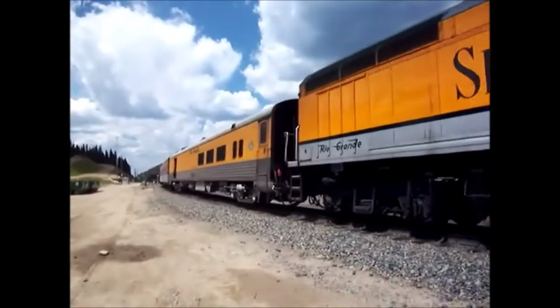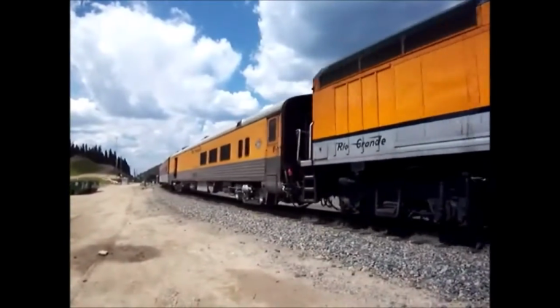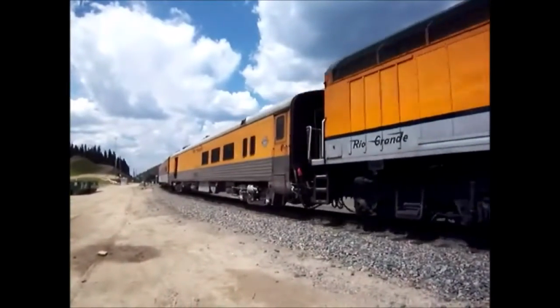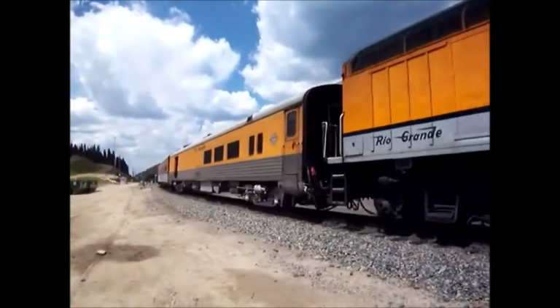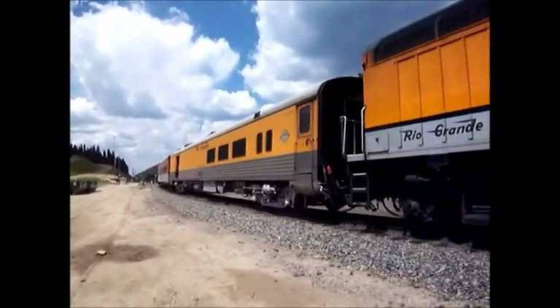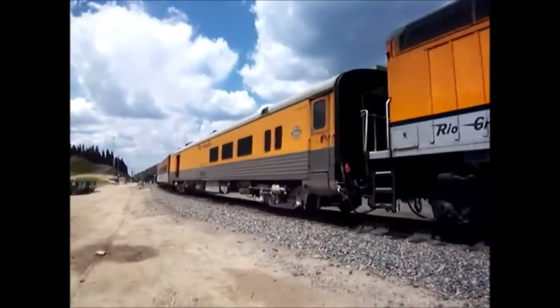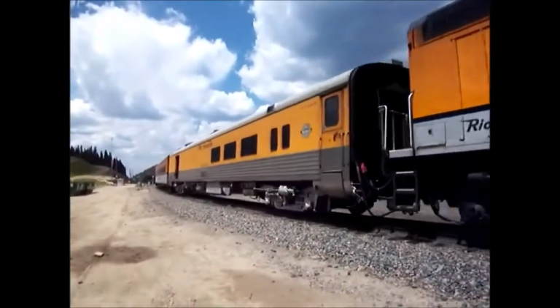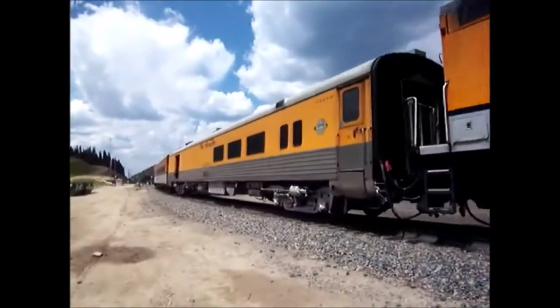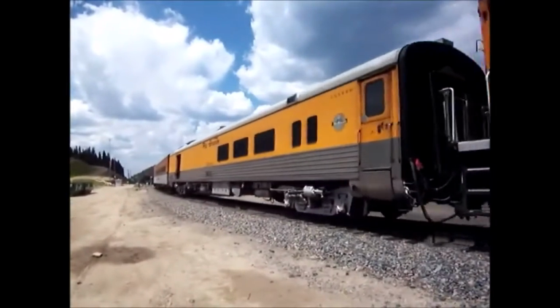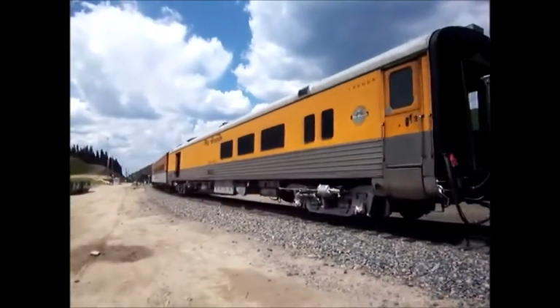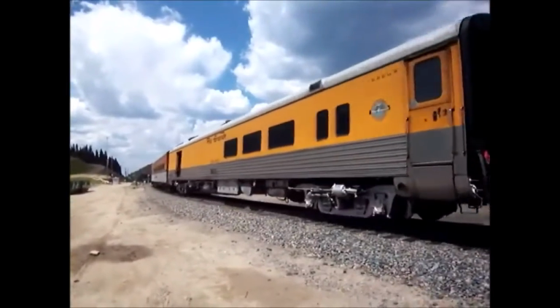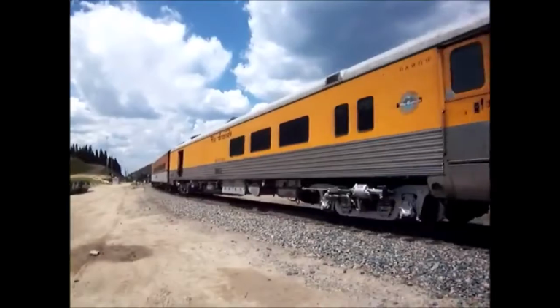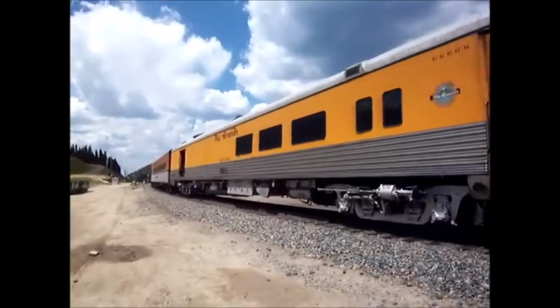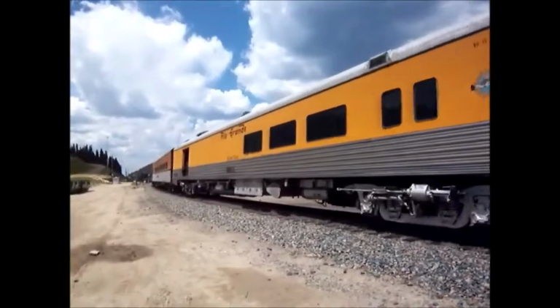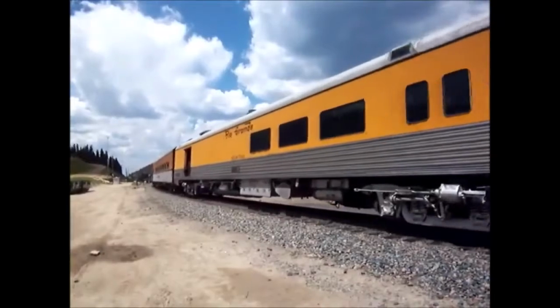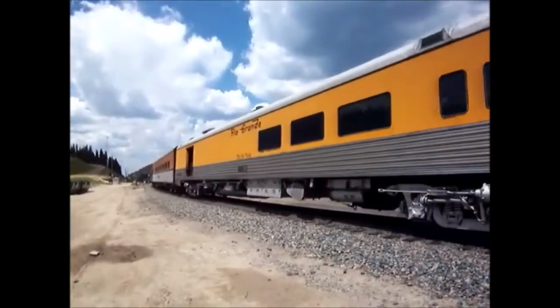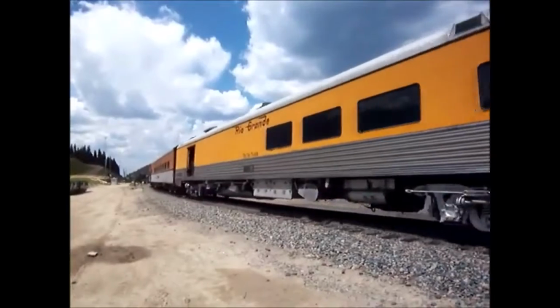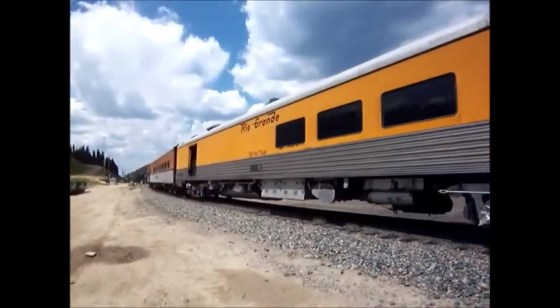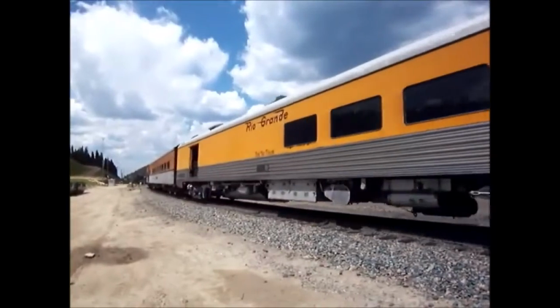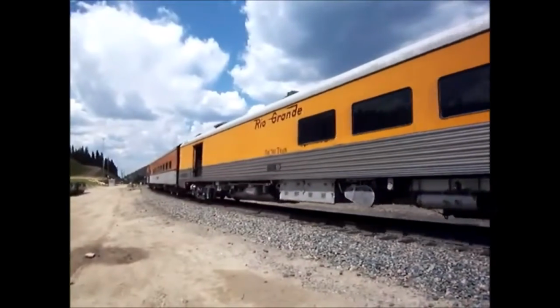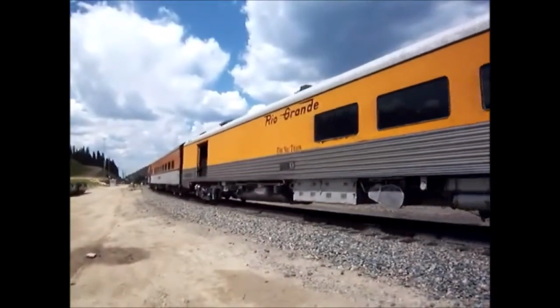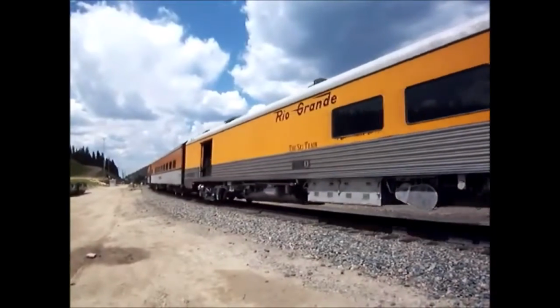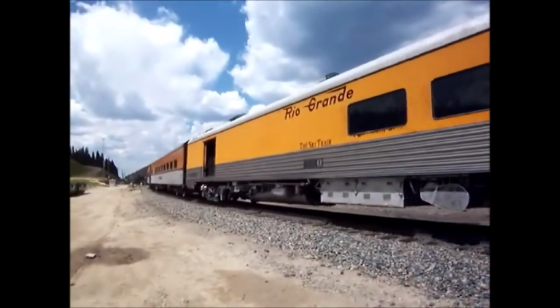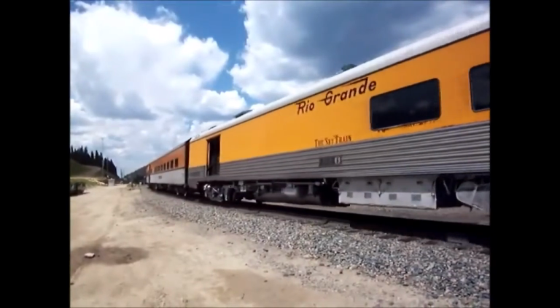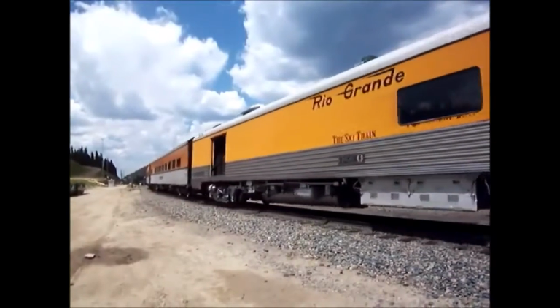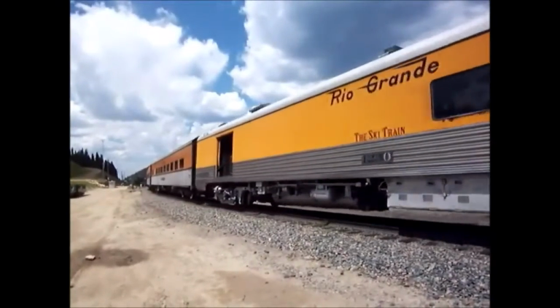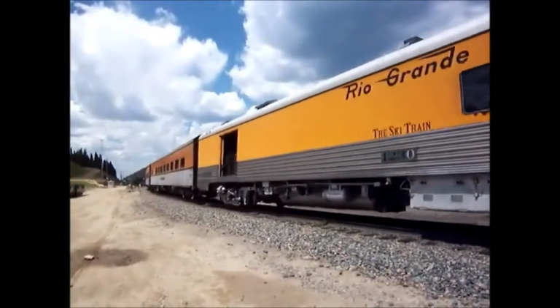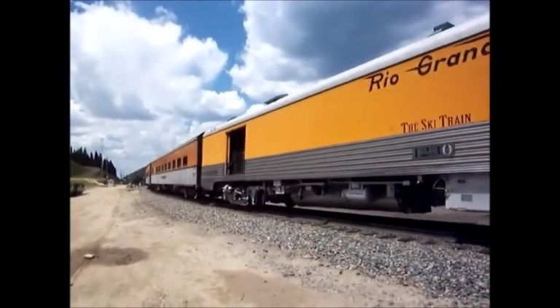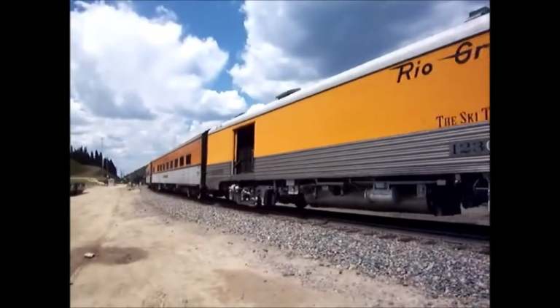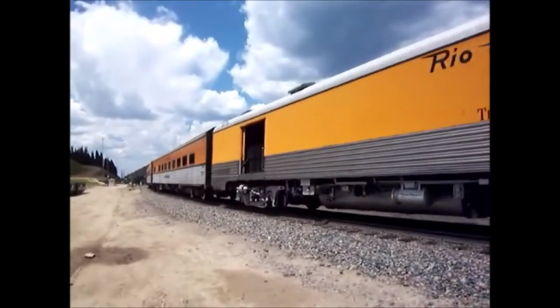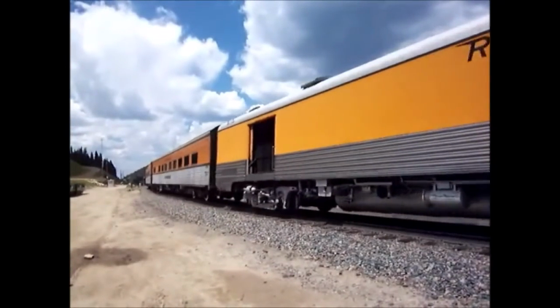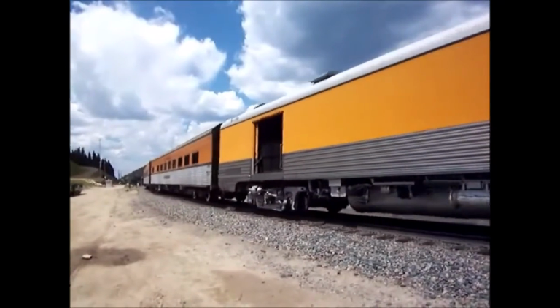Let's listen to the sounds as the ski train arrives into the station at Winter Park for the return to Denver.